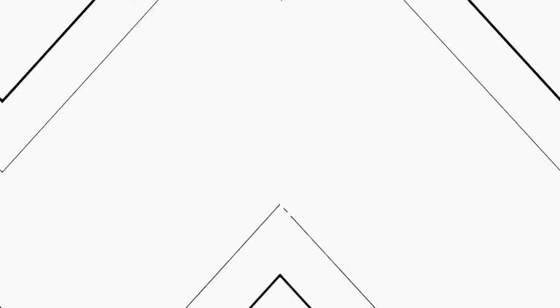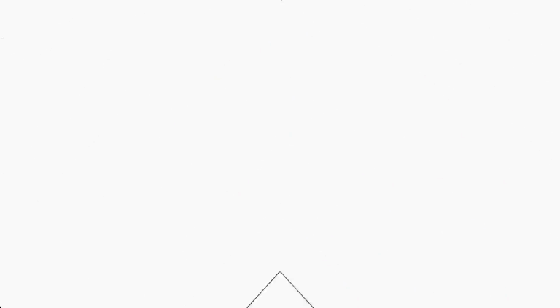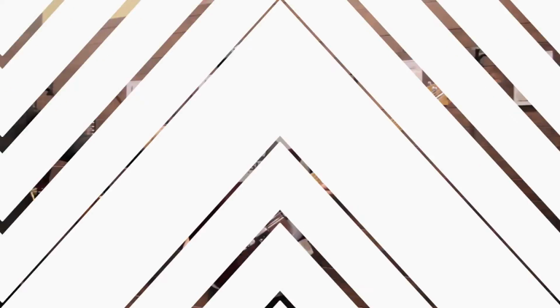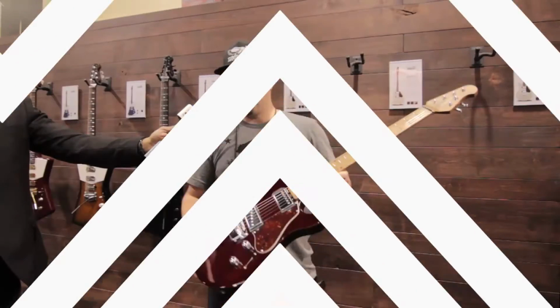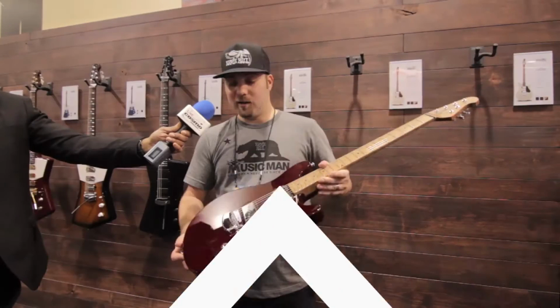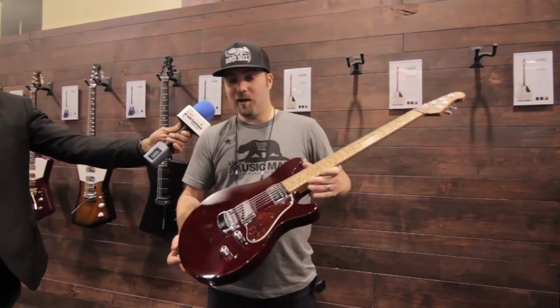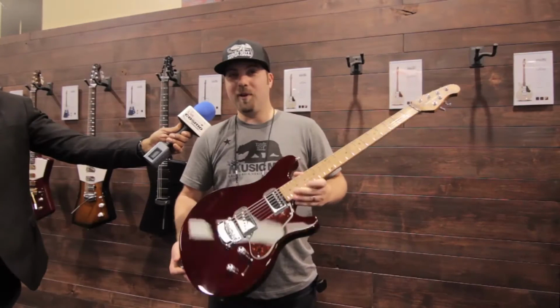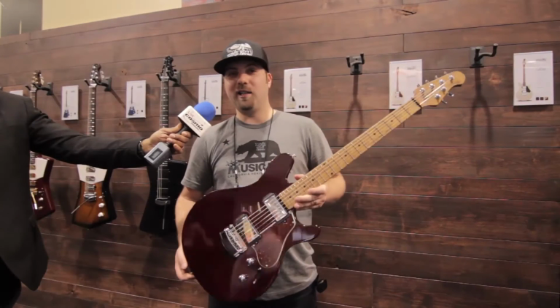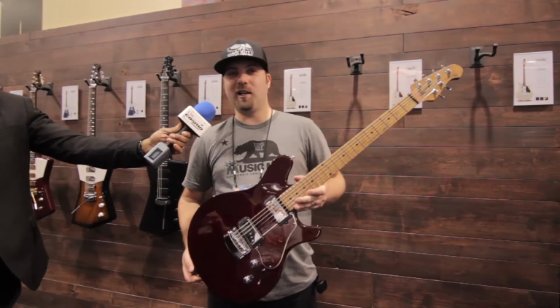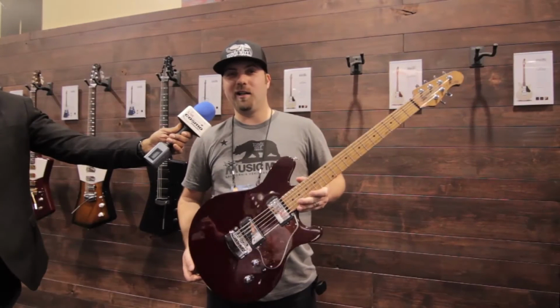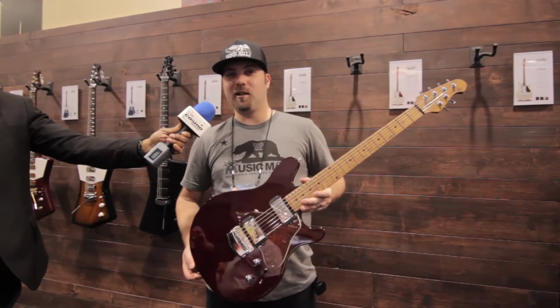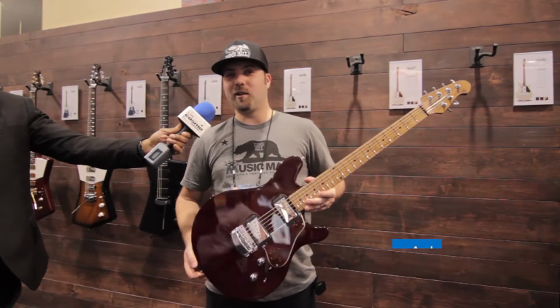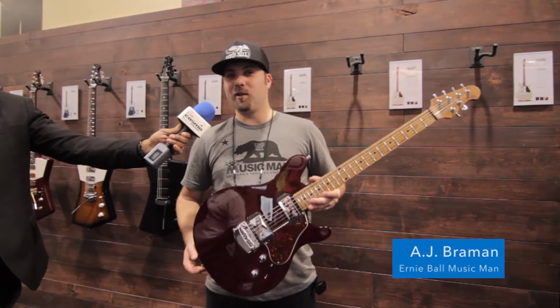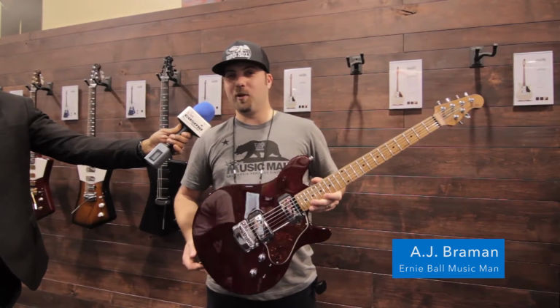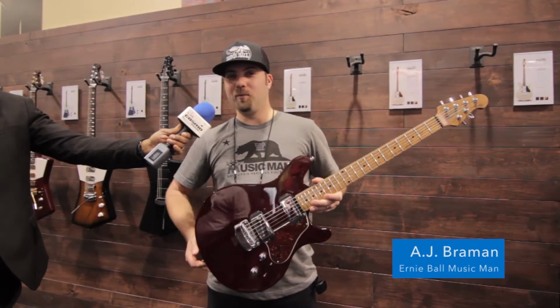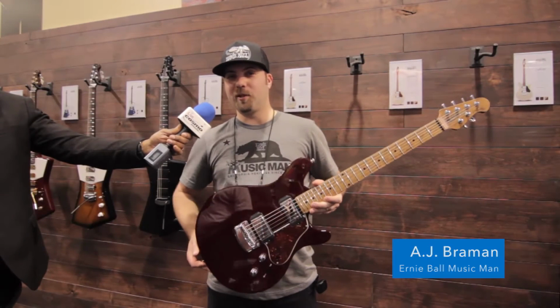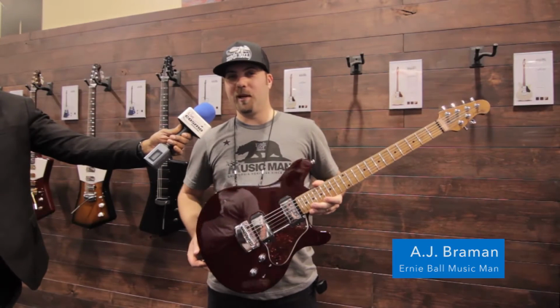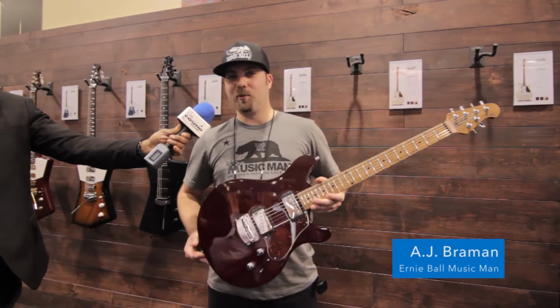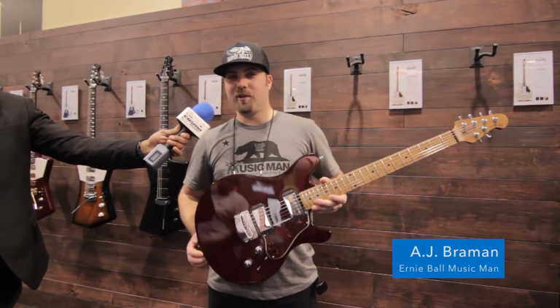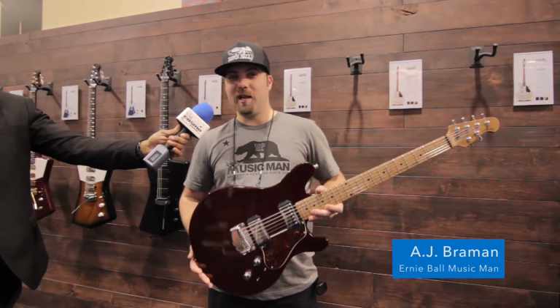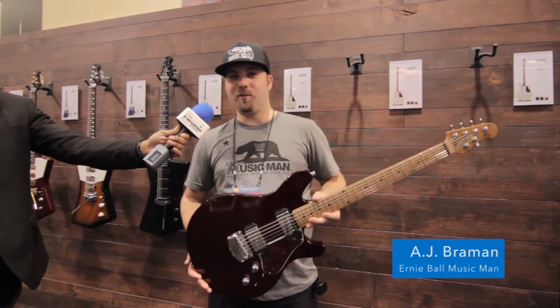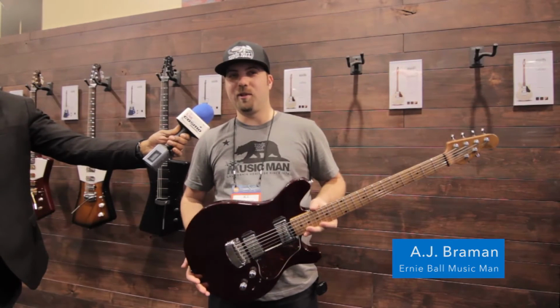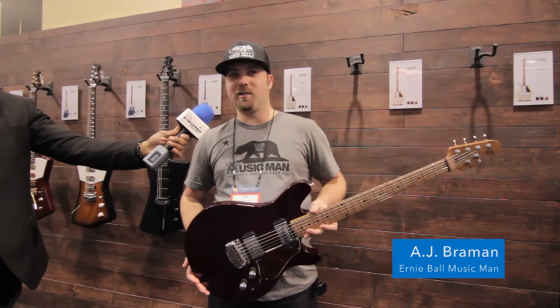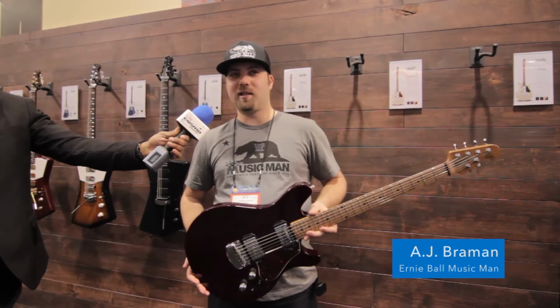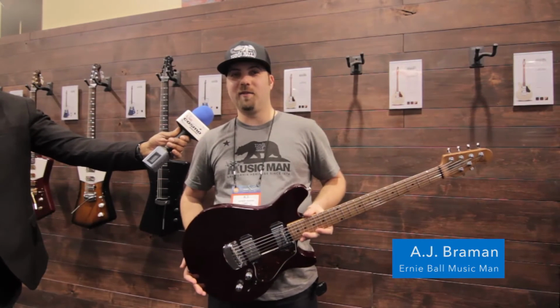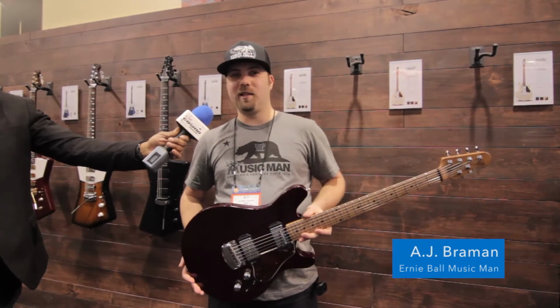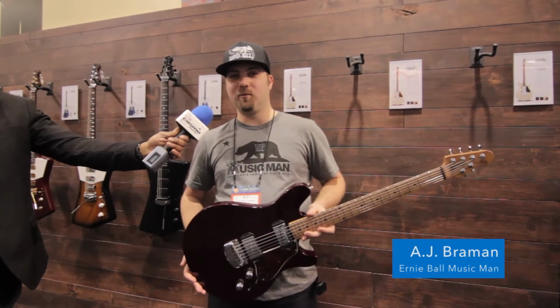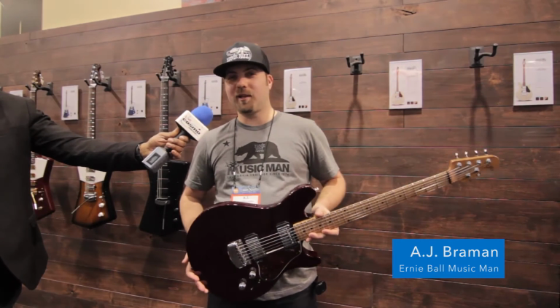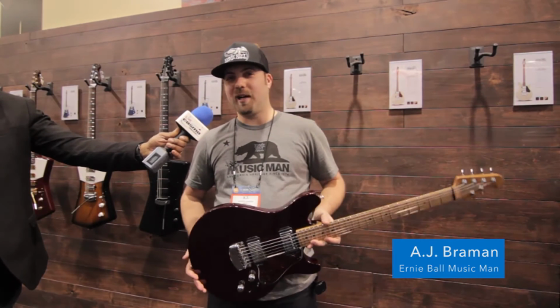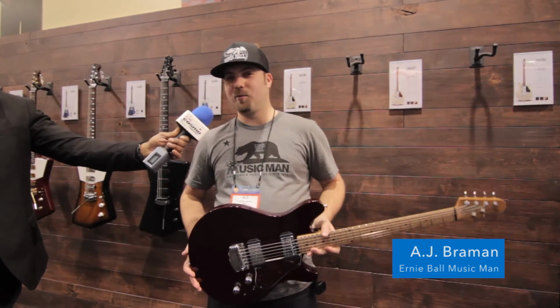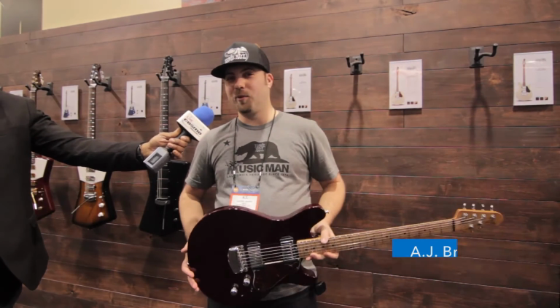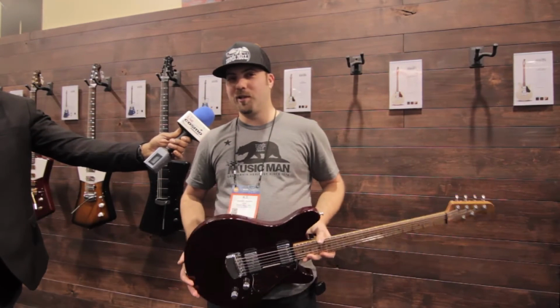Hi there, I'm AJ here at the Ernie Ball Music Man booth, NAMM 2017 with Cosmo Music.